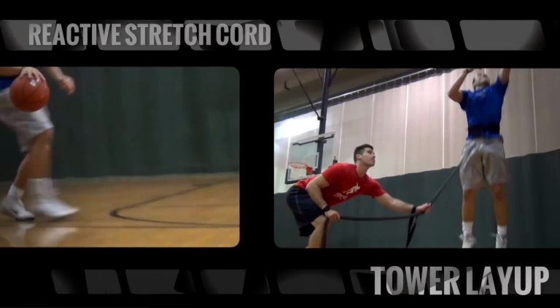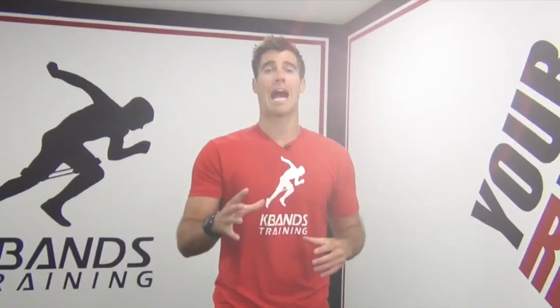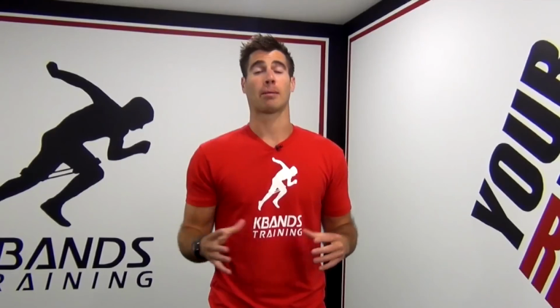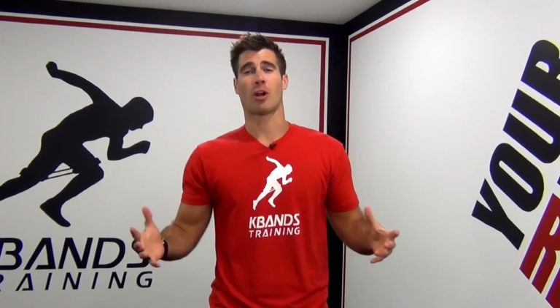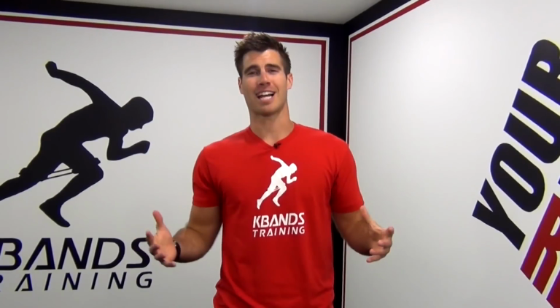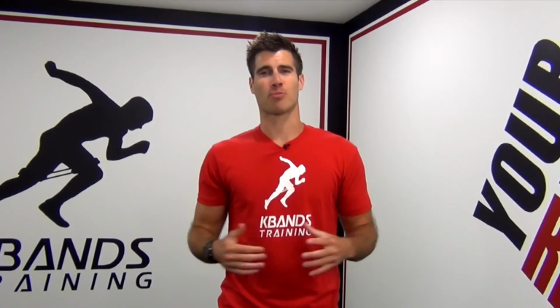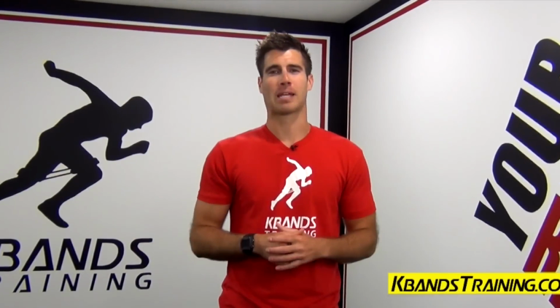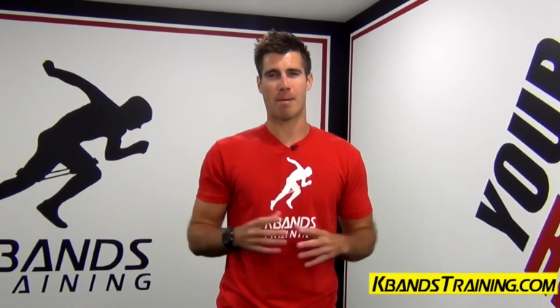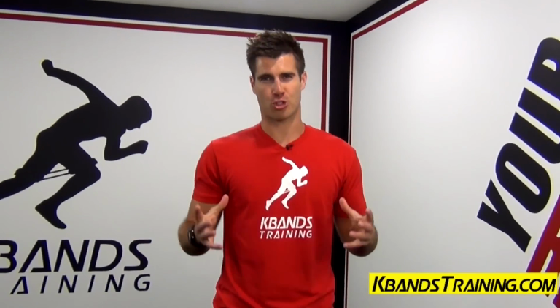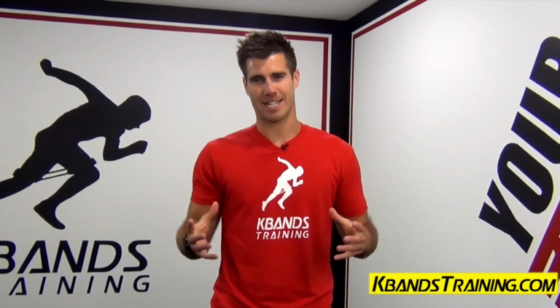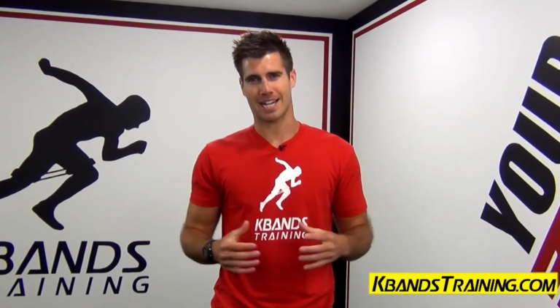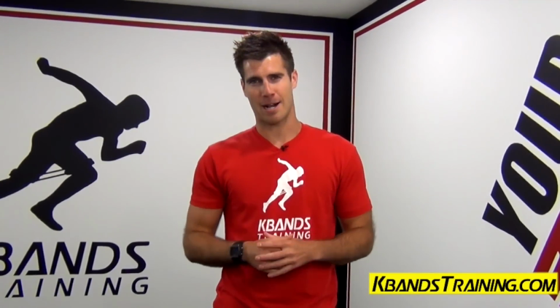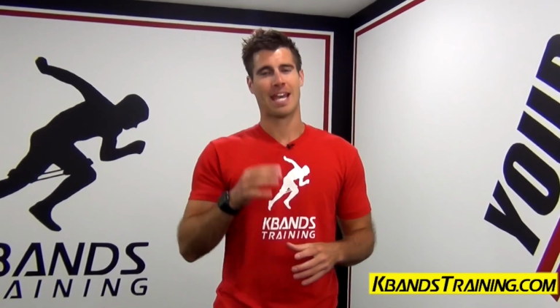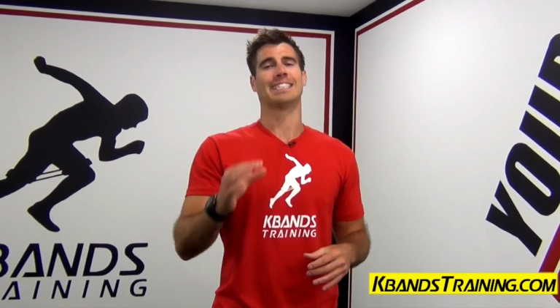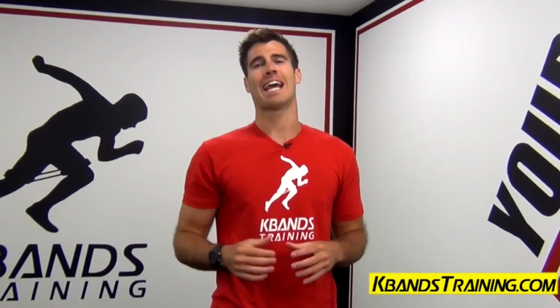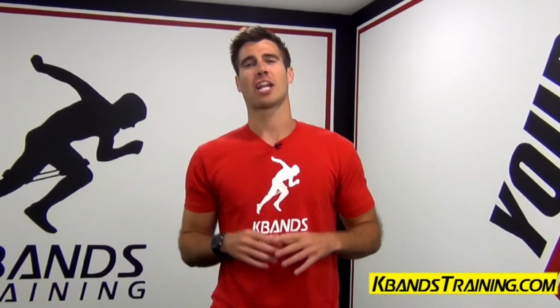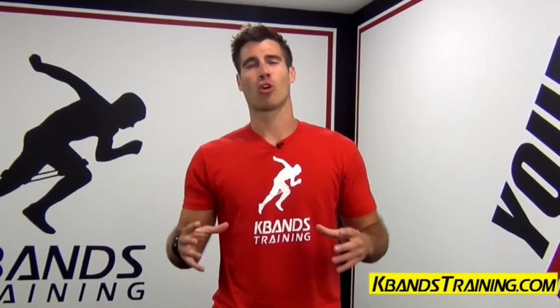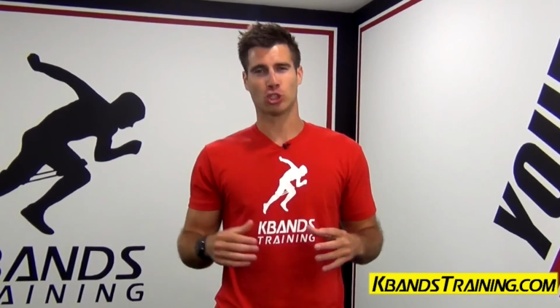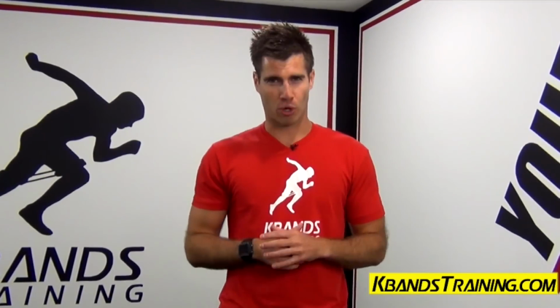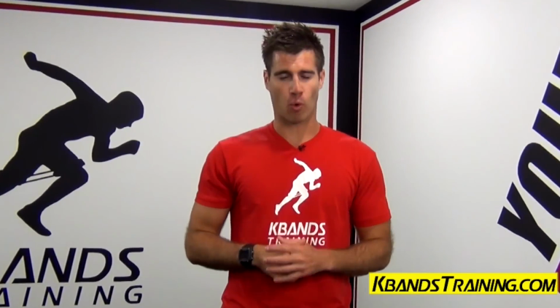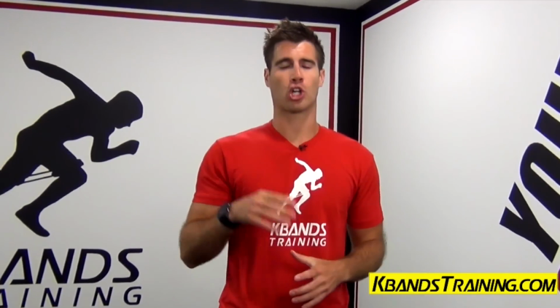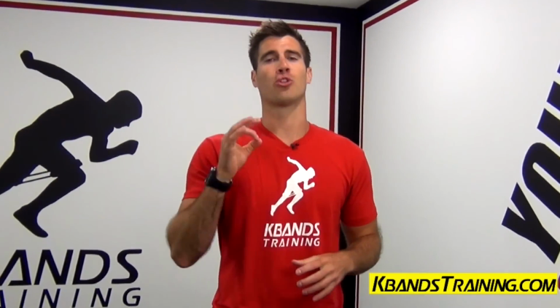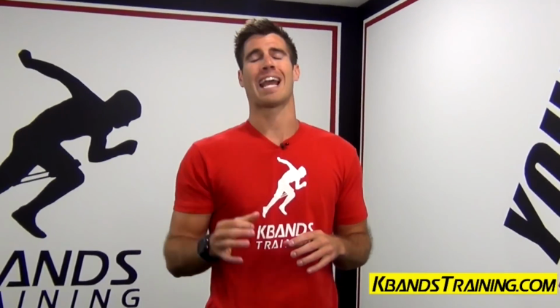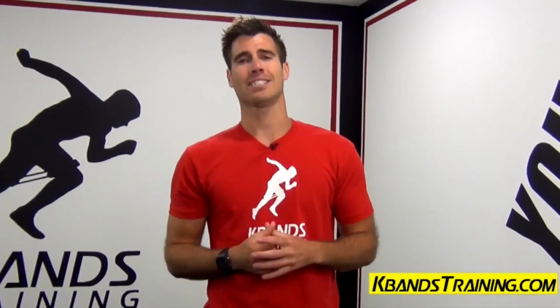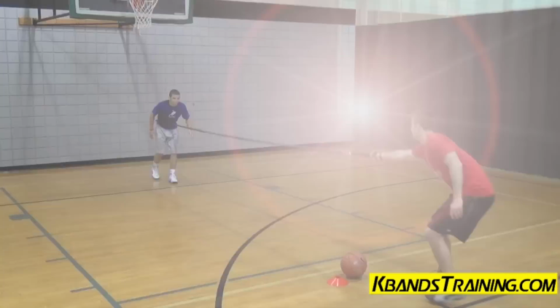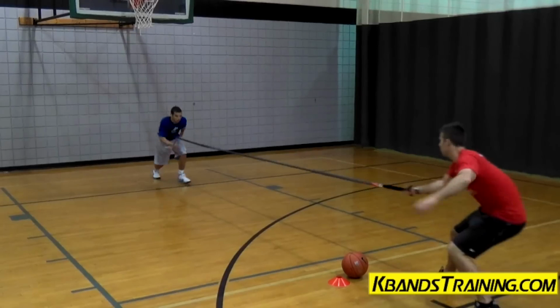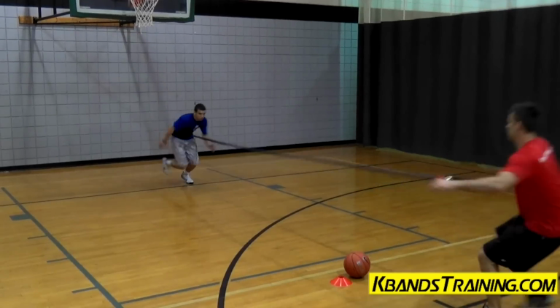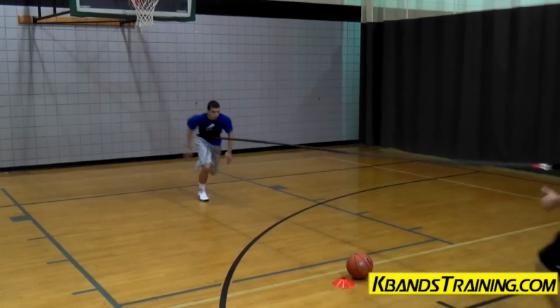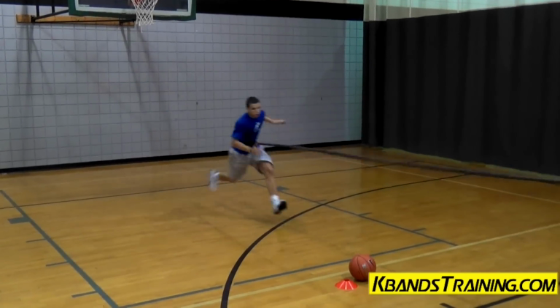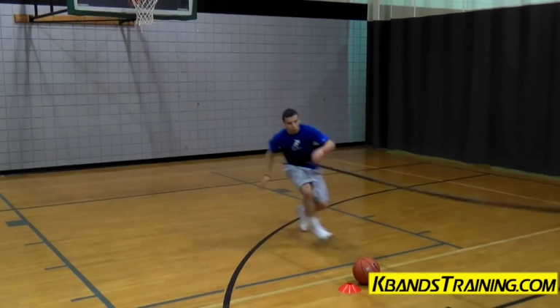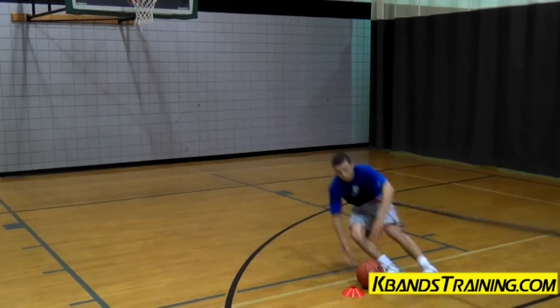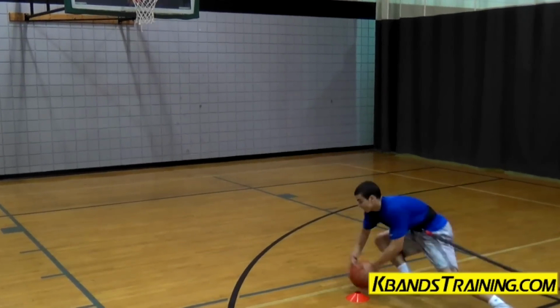Hi, my name is Trevor Tysman from kbanstraining.com. Today I've got a great drill for you called the reactive stretch cord tower layups.